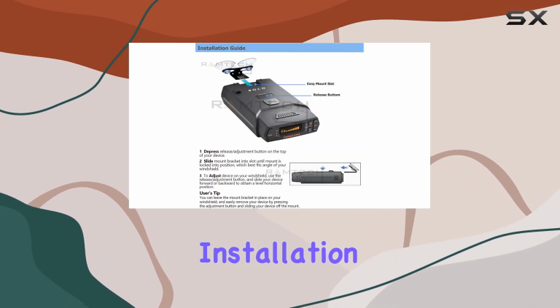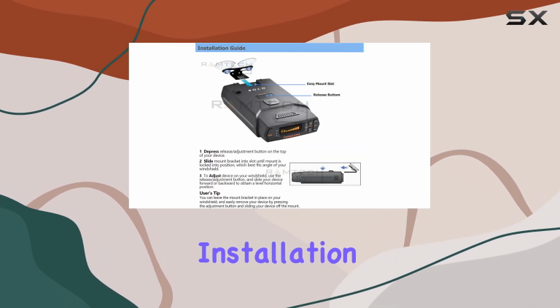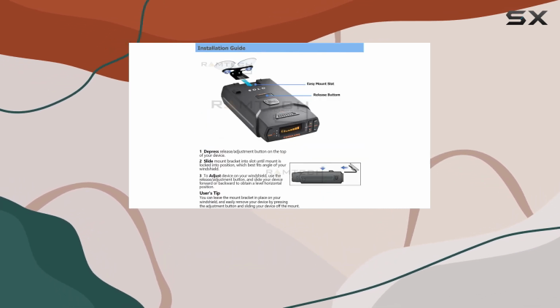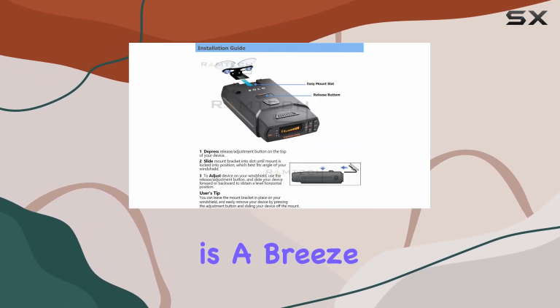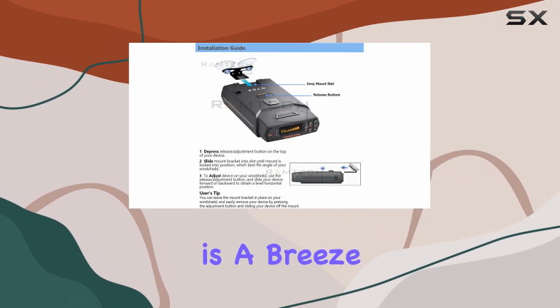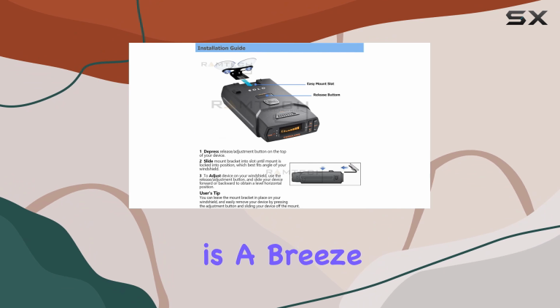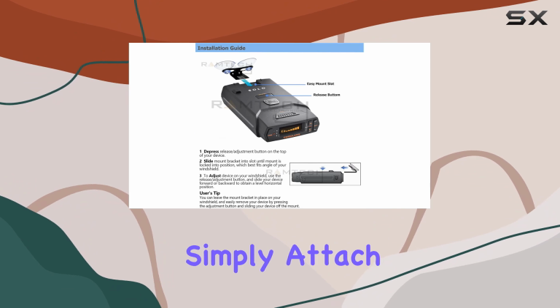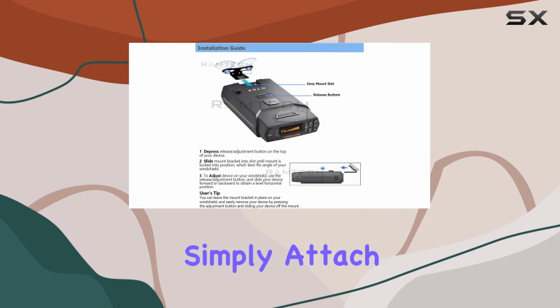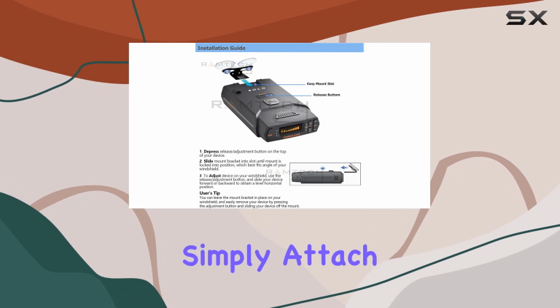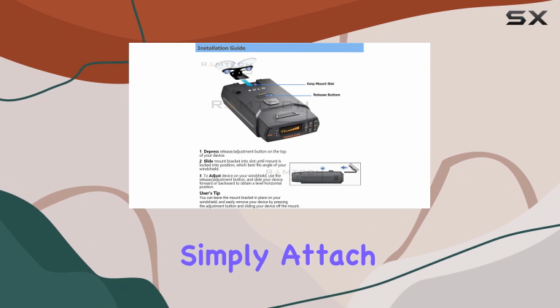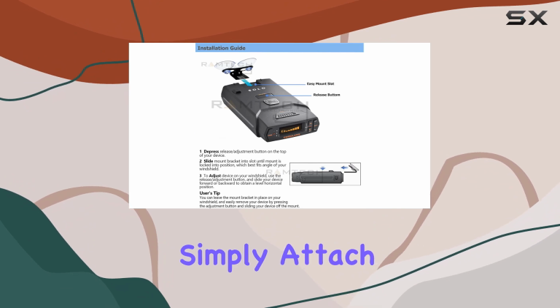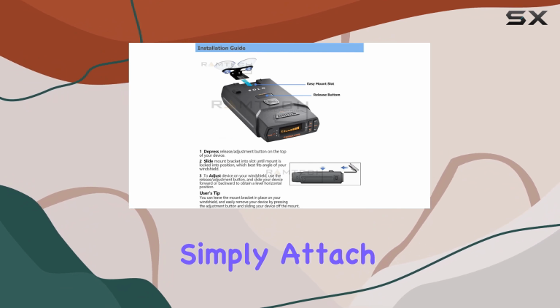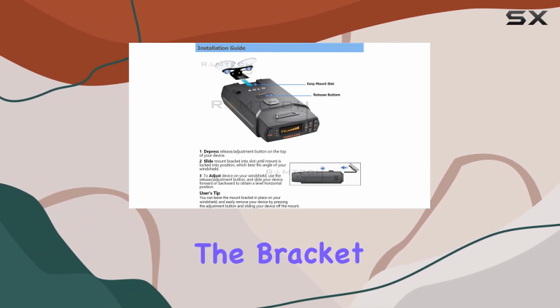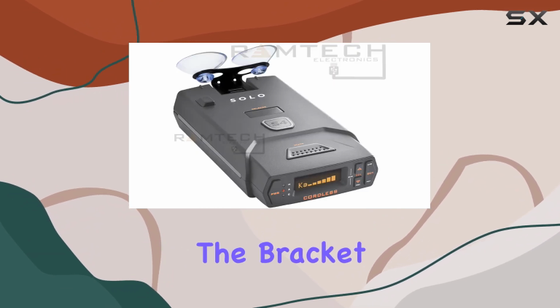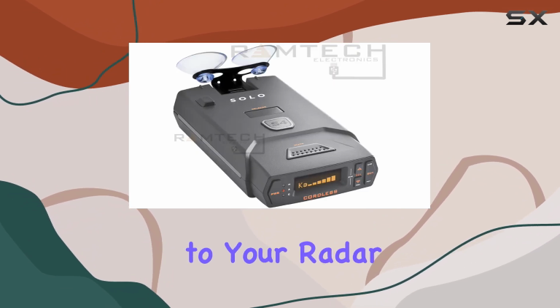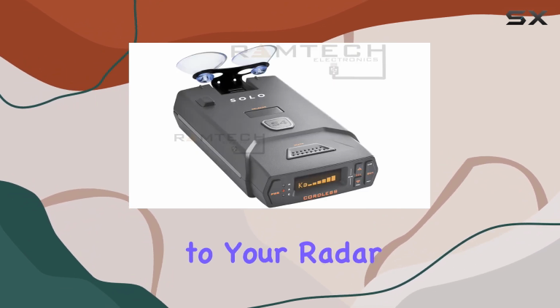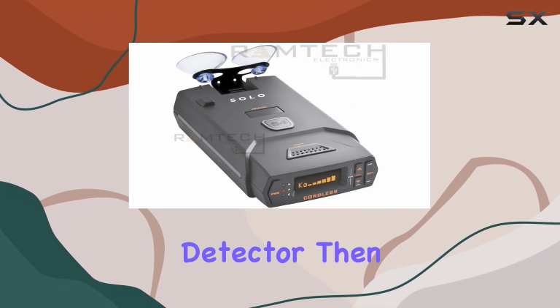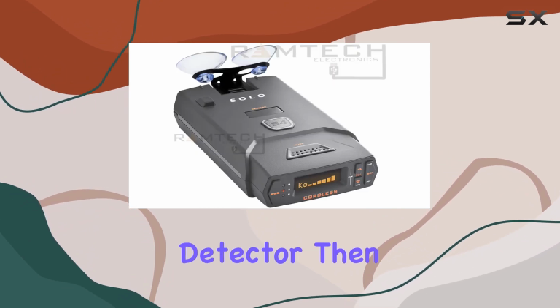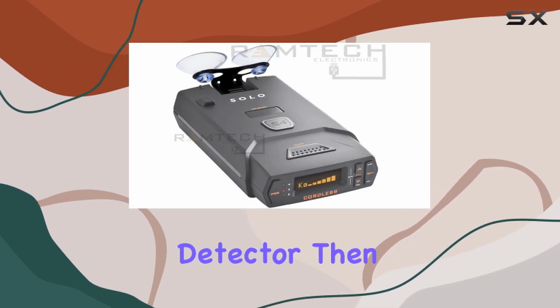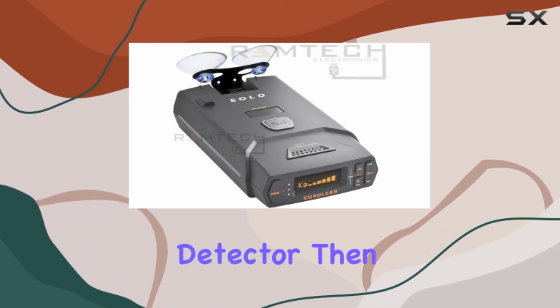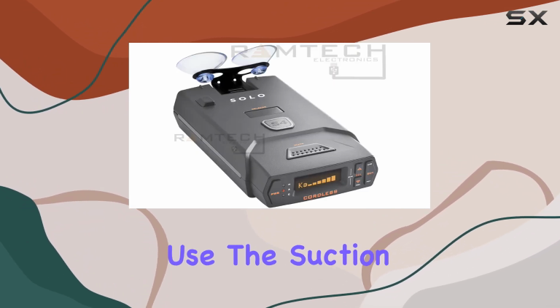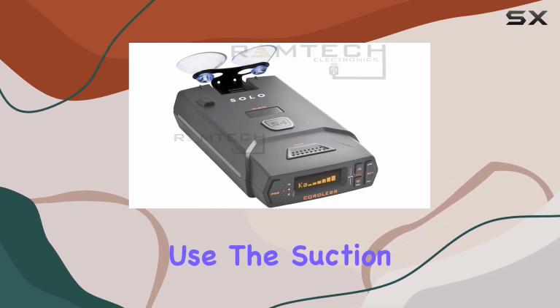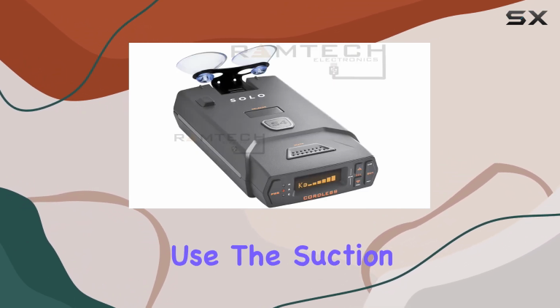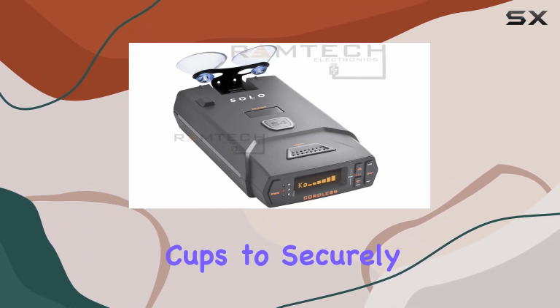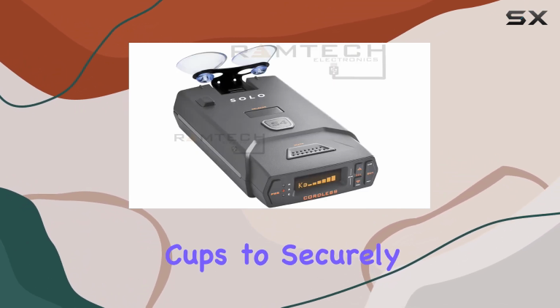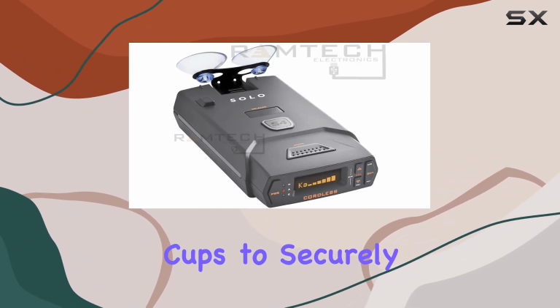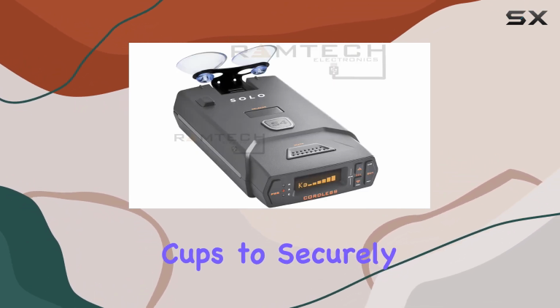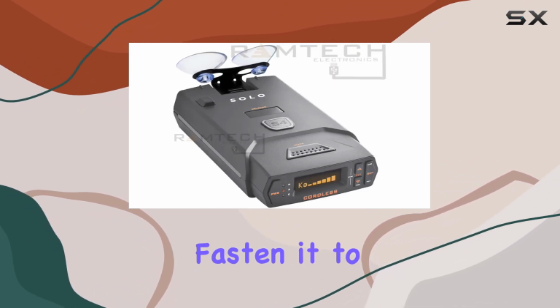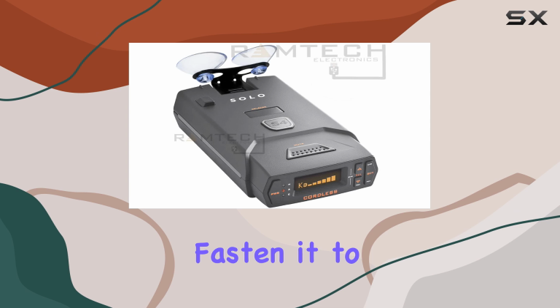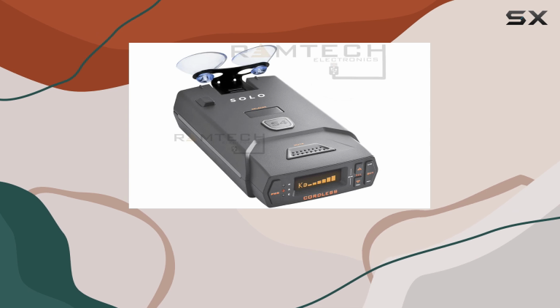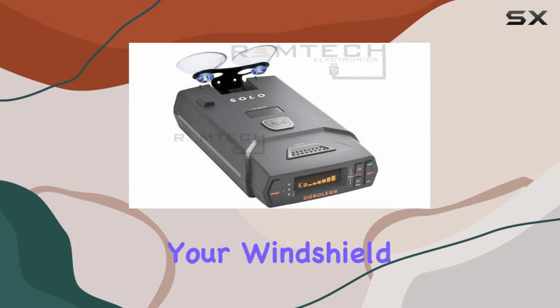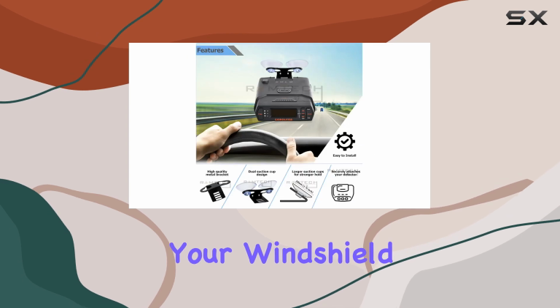Installation is a breeze. Simply attach the bracket to your radar detector, then use the suction cups to securely fasten it to your windshield.